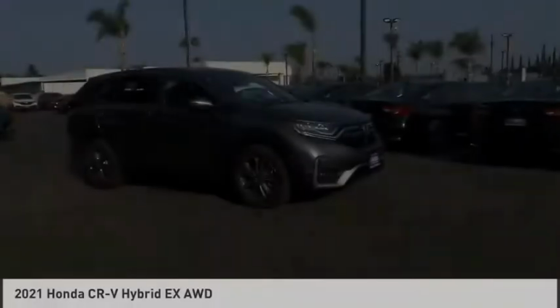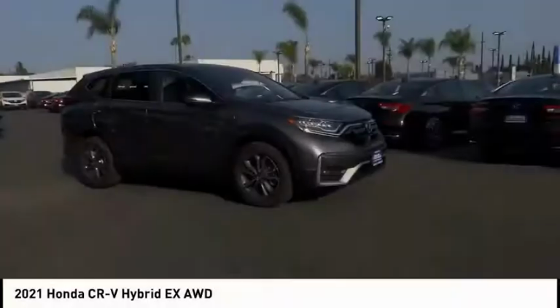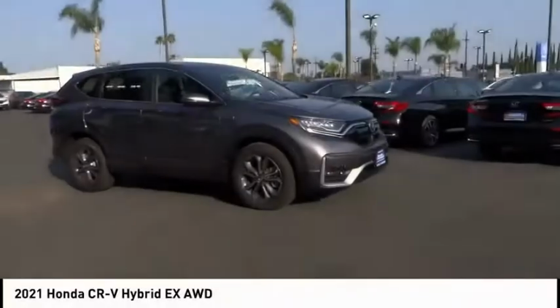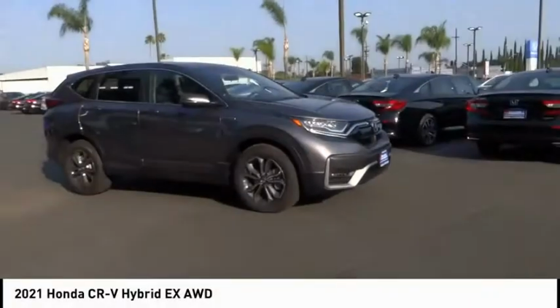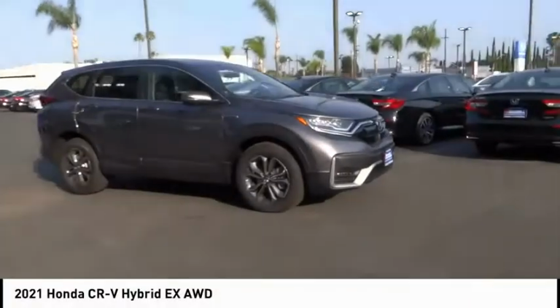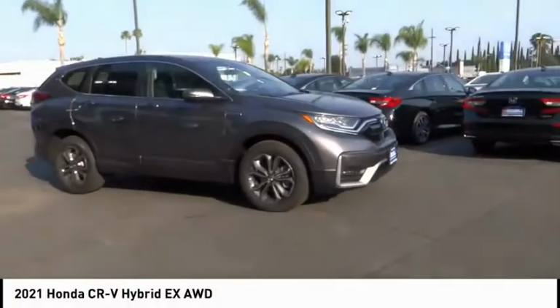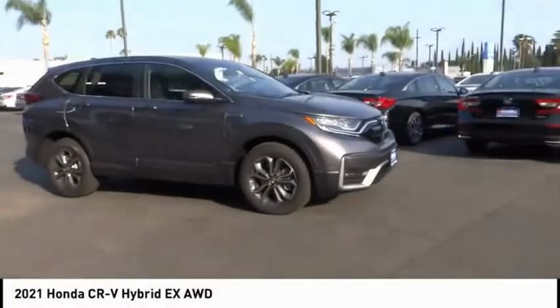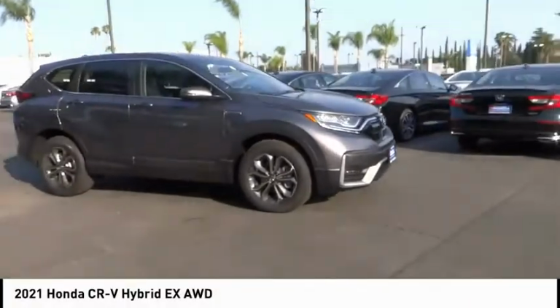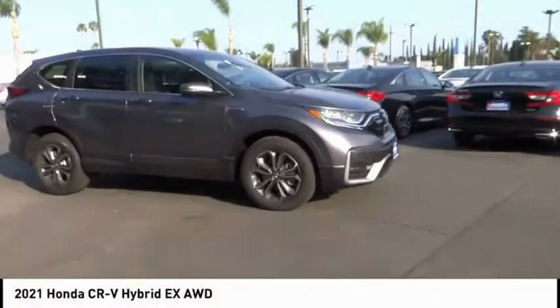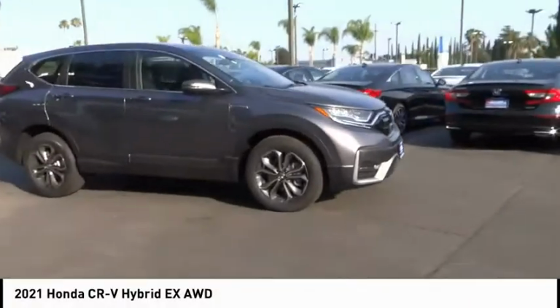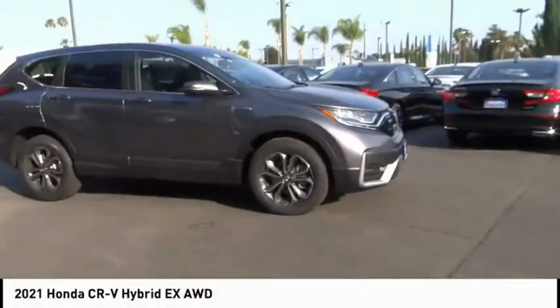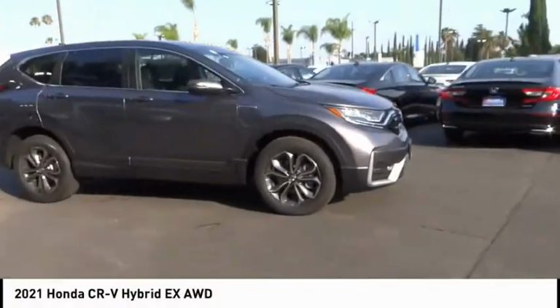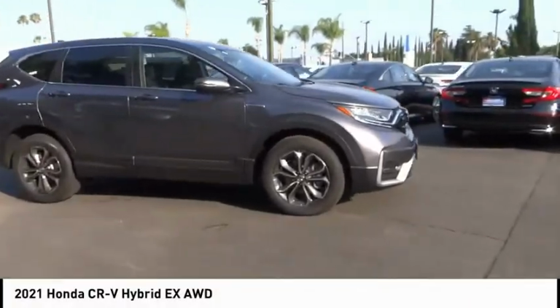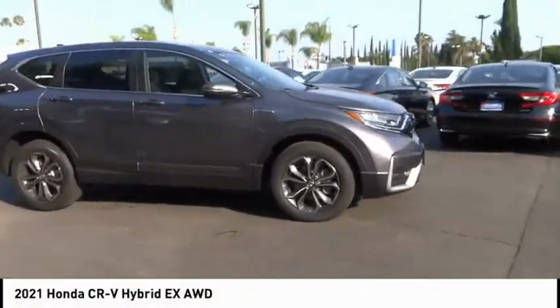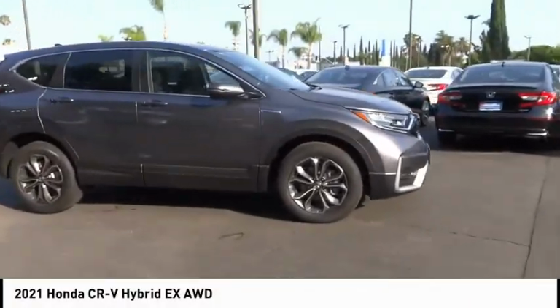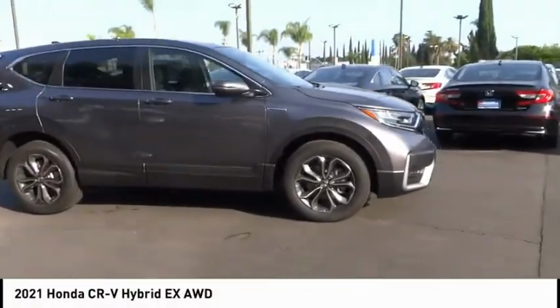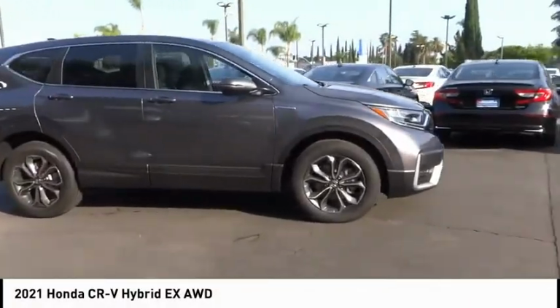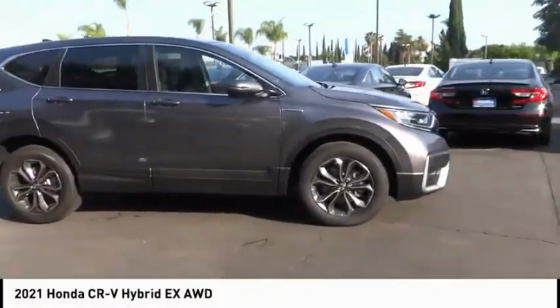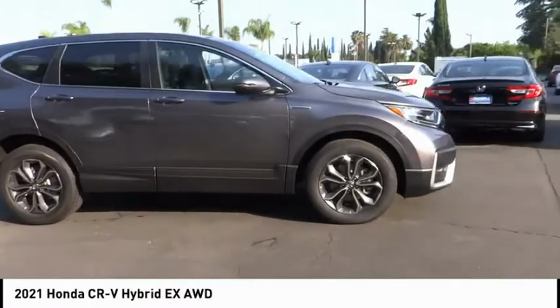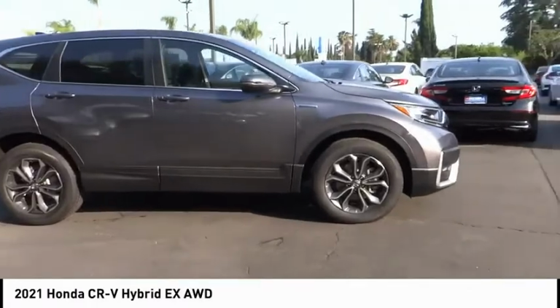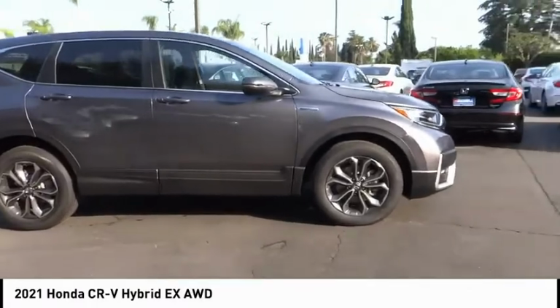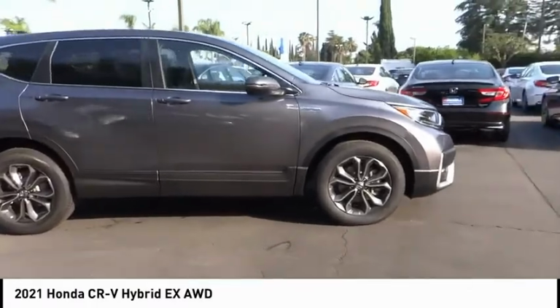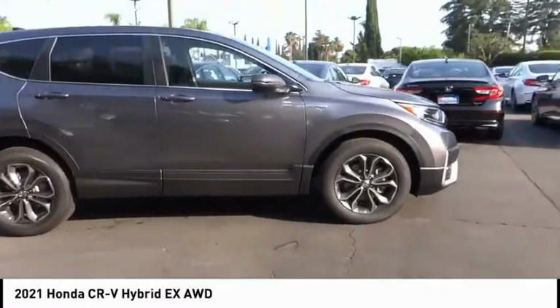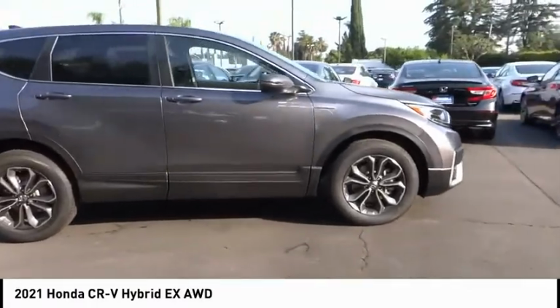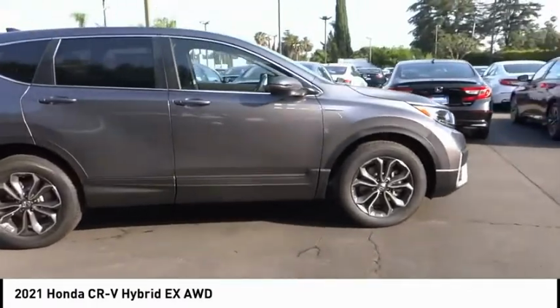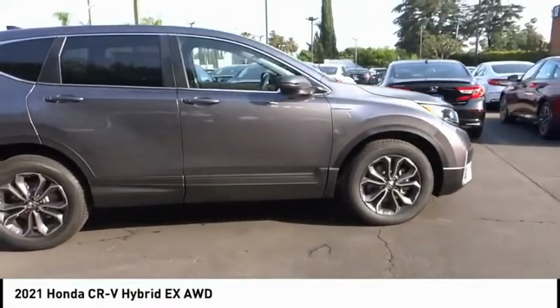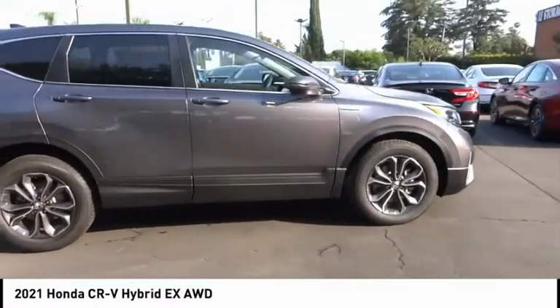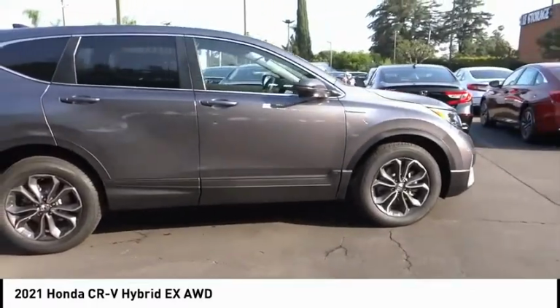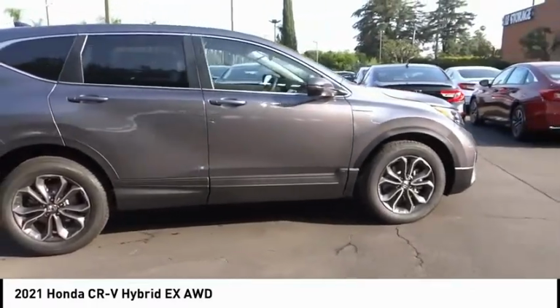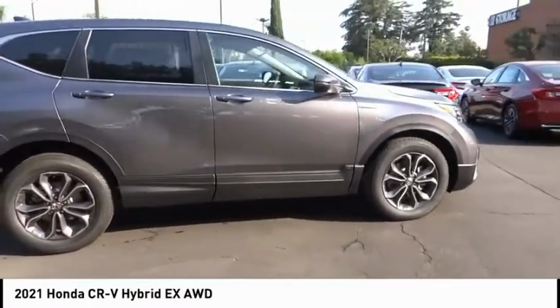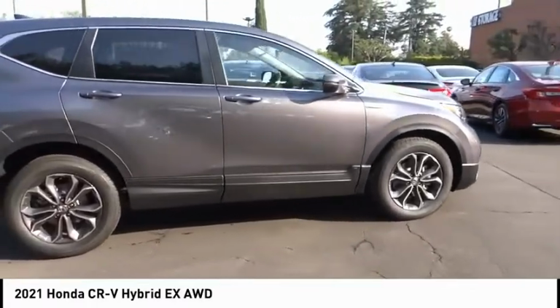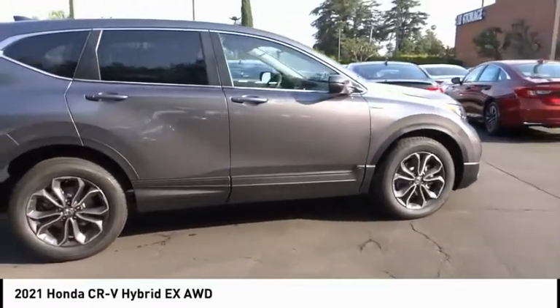Looking for the right vehicle? Check out the 2021 CR-V Hybrid.